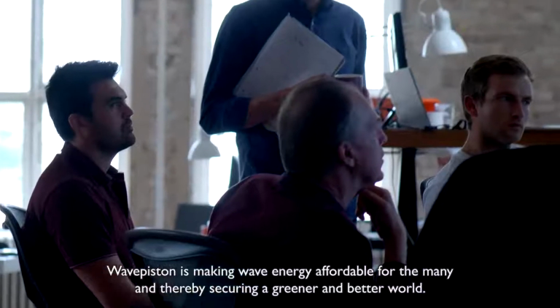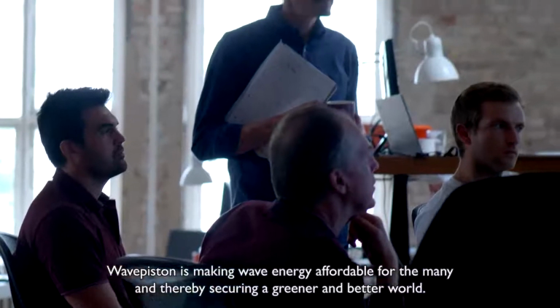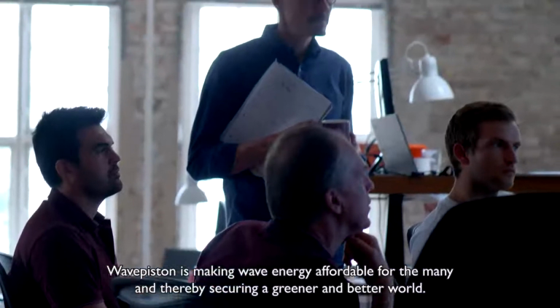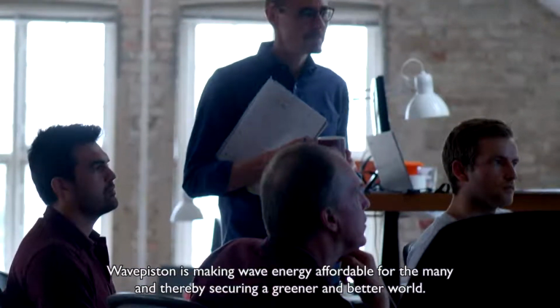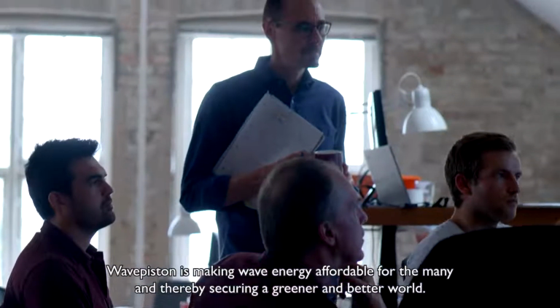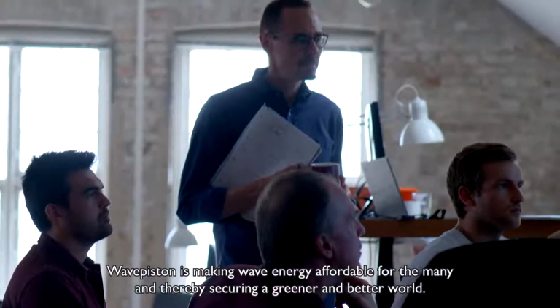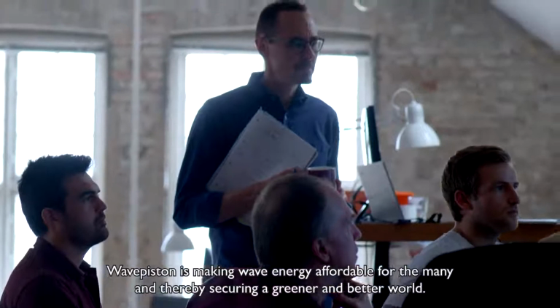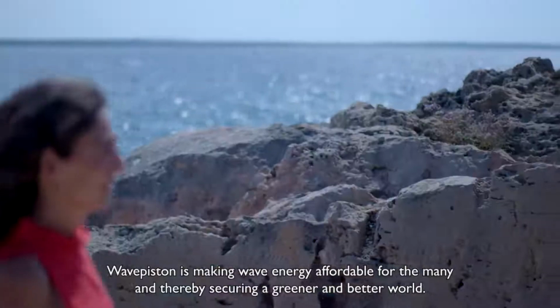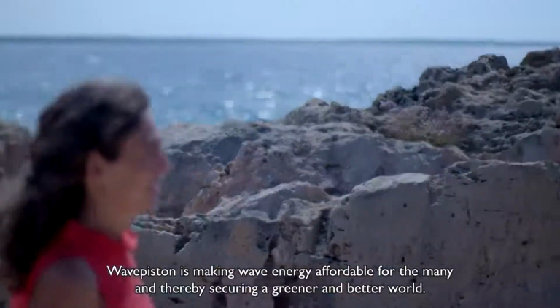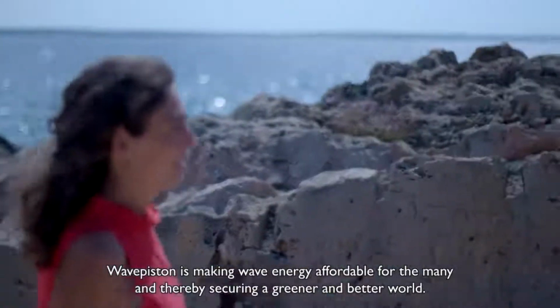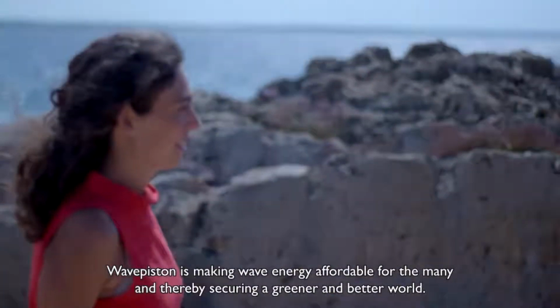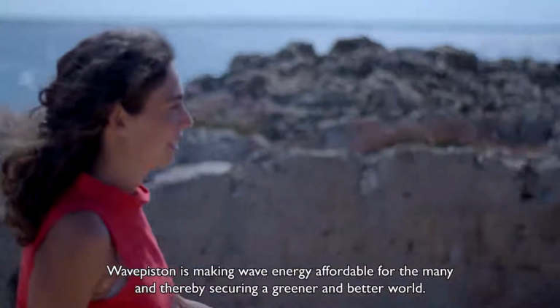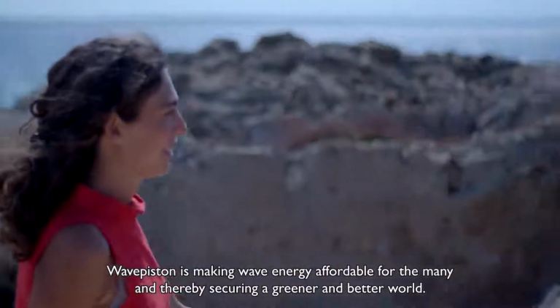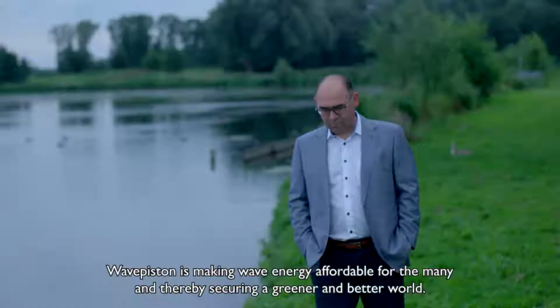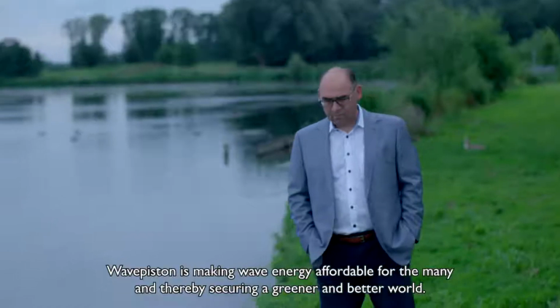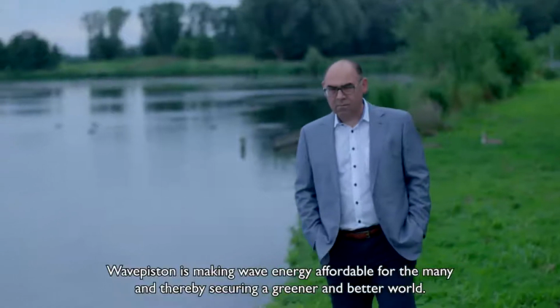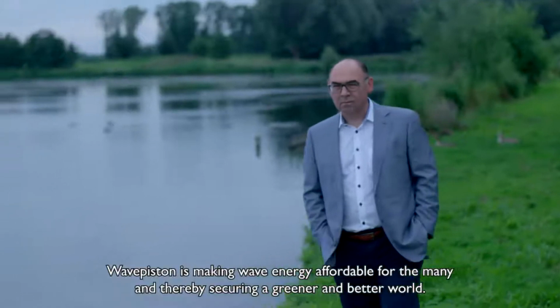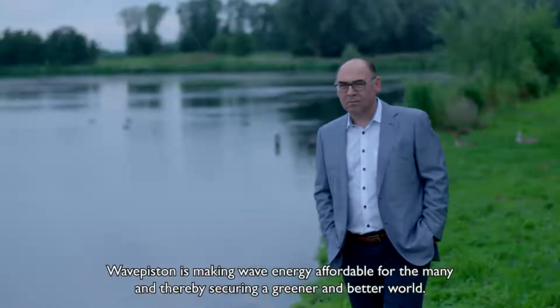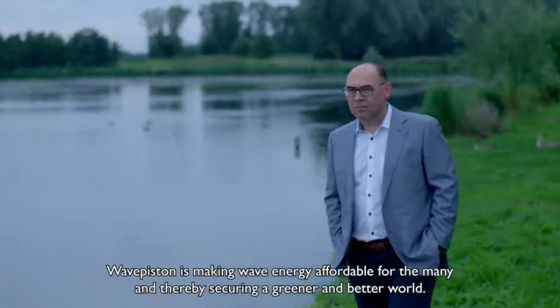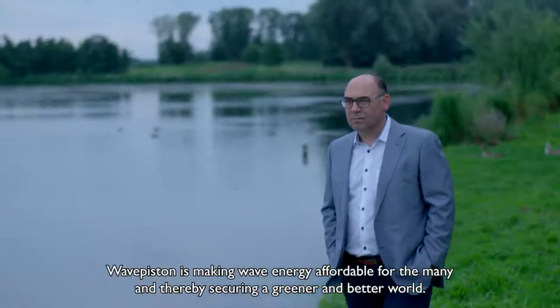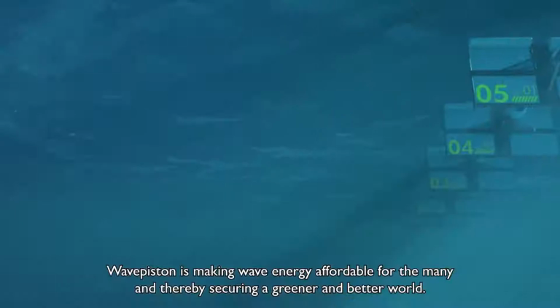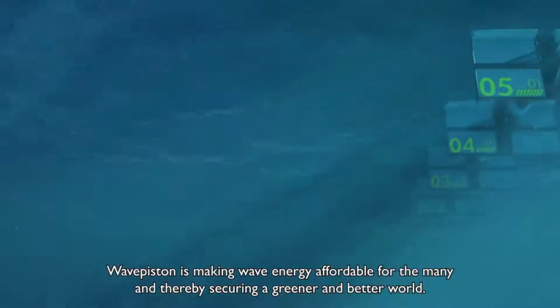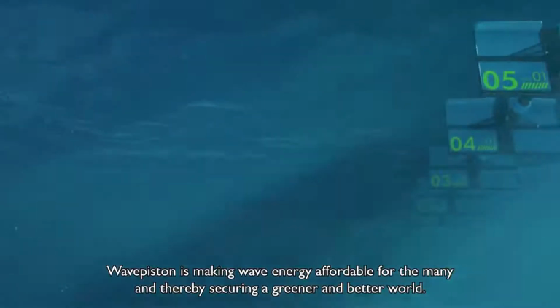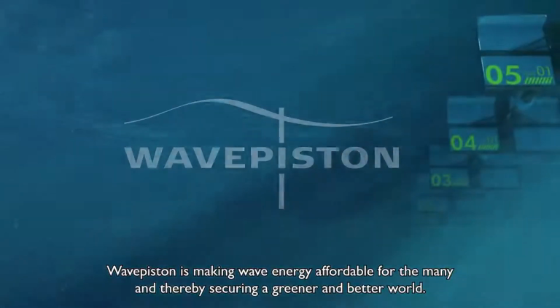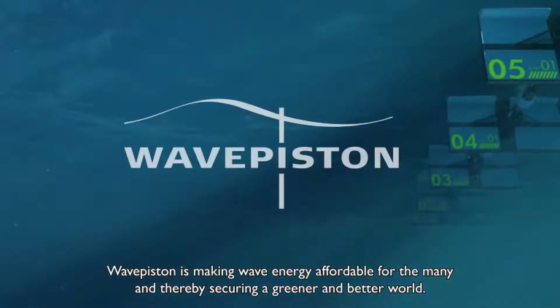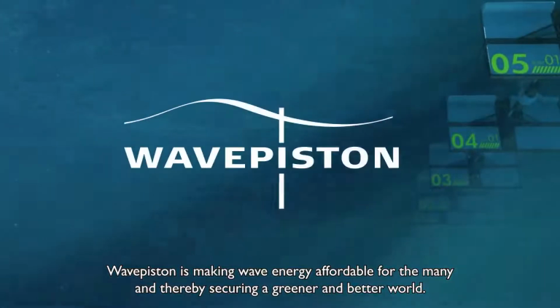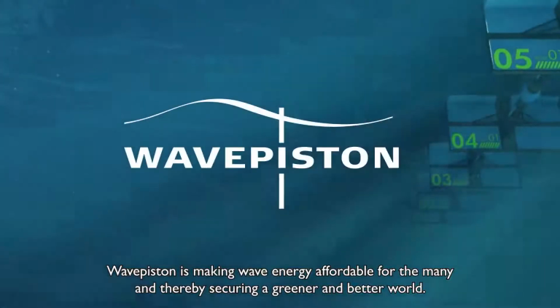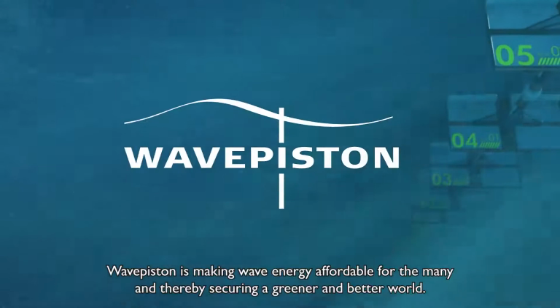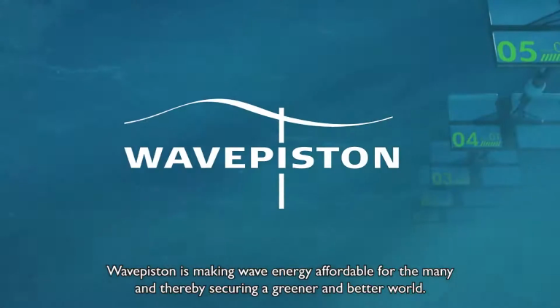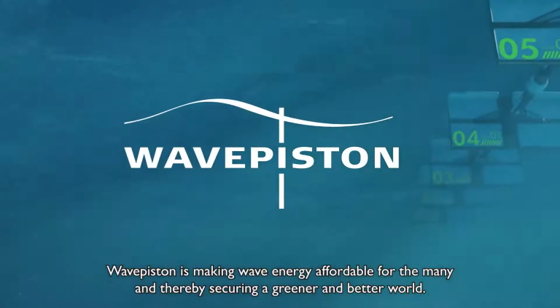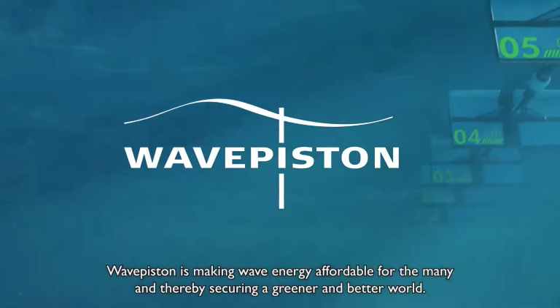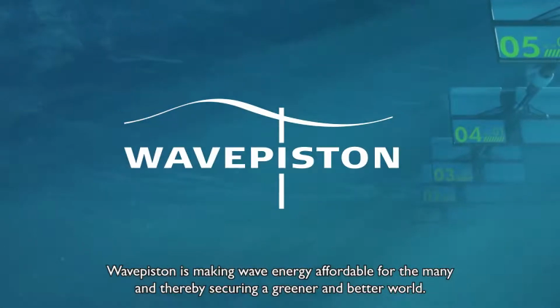WavePiston is making wave energy affordable for the many, and thereby securing a greener and better world.